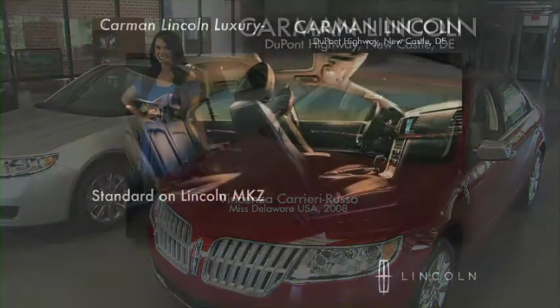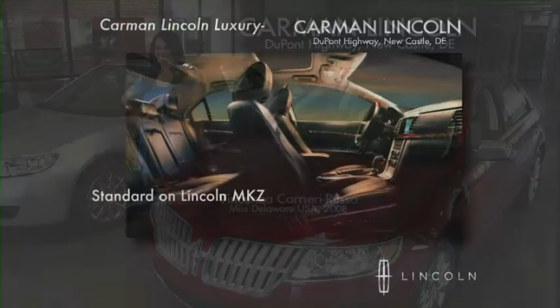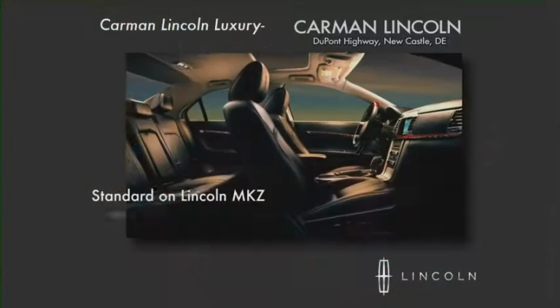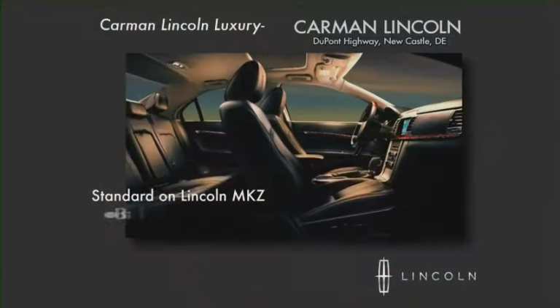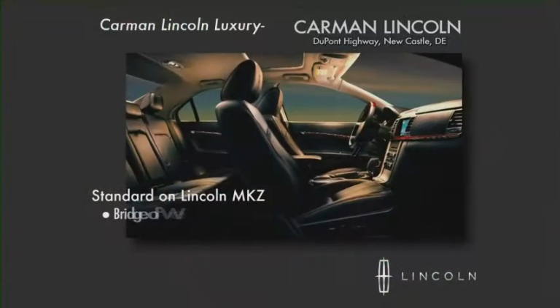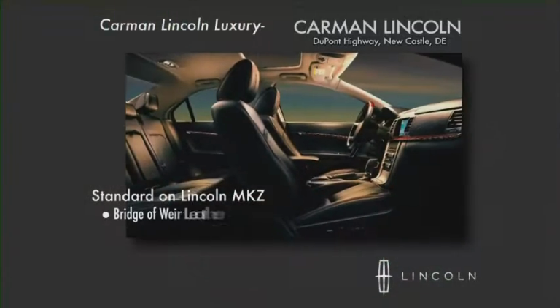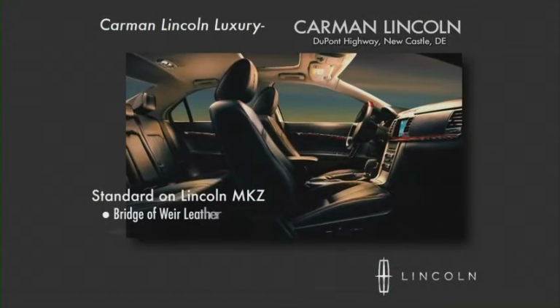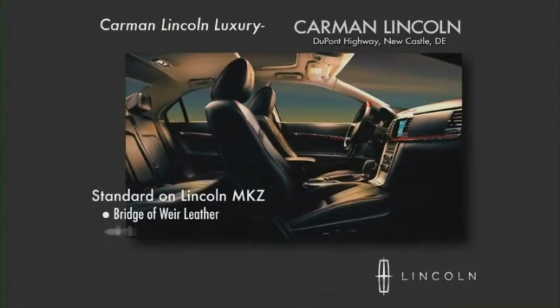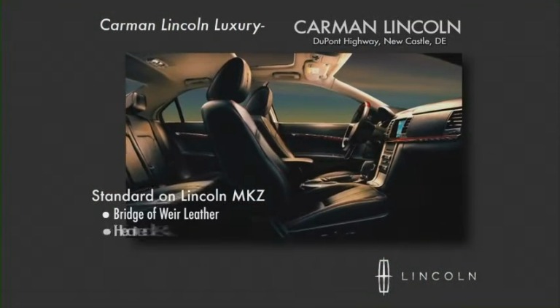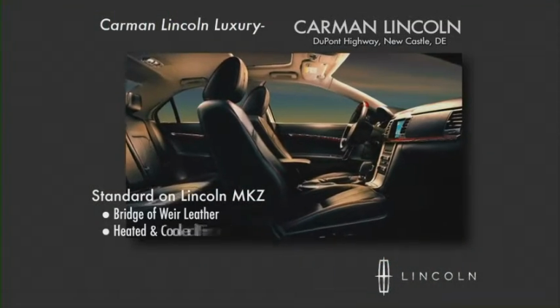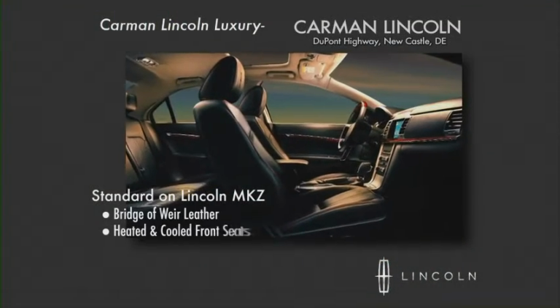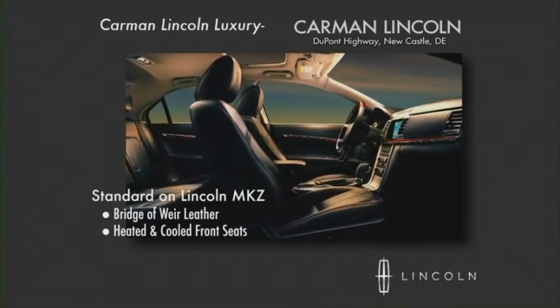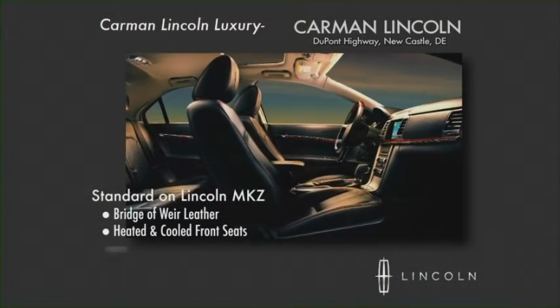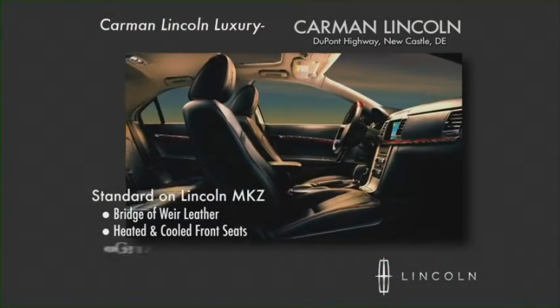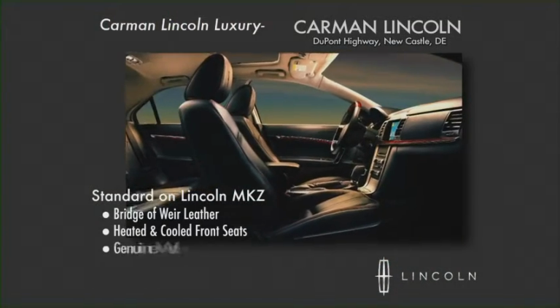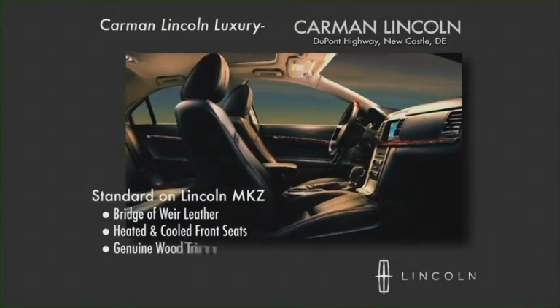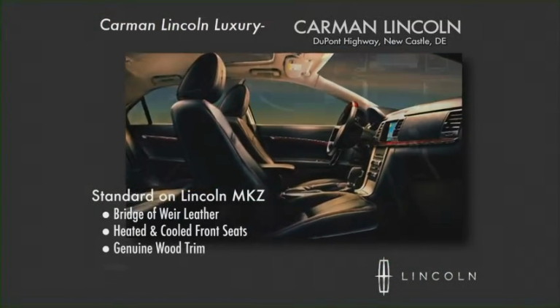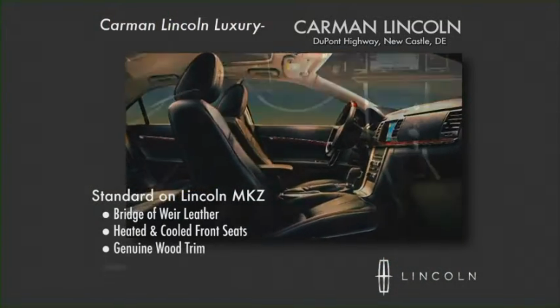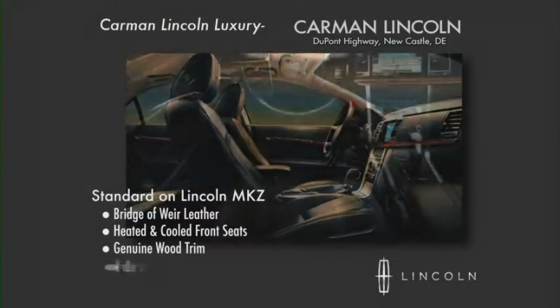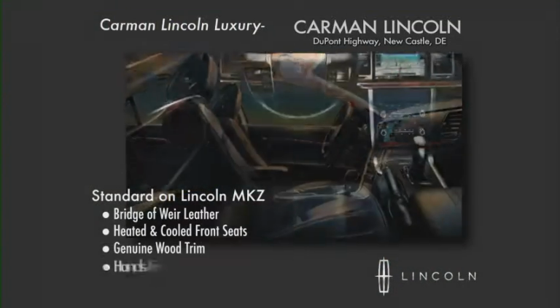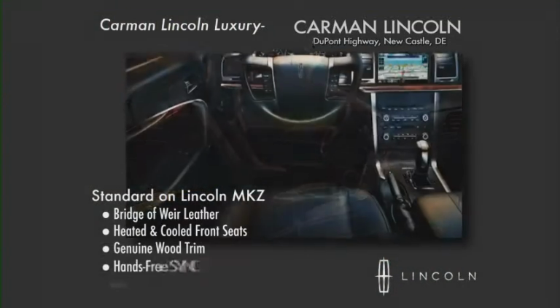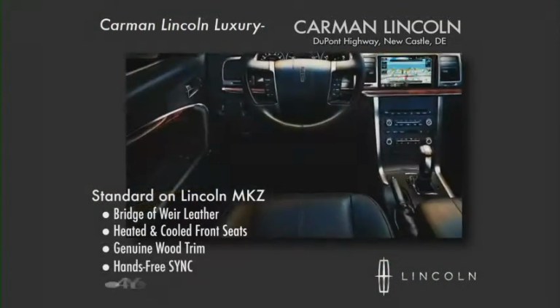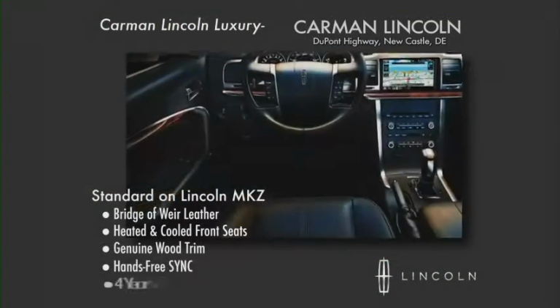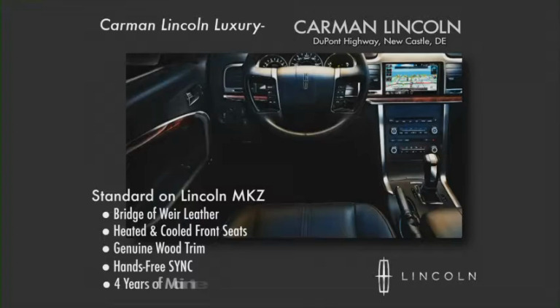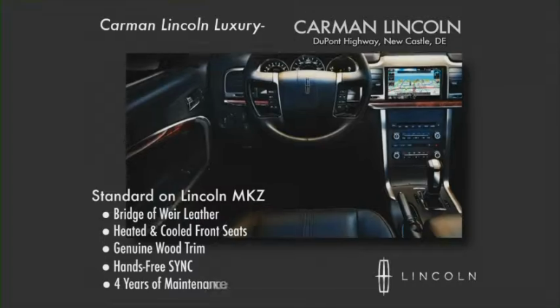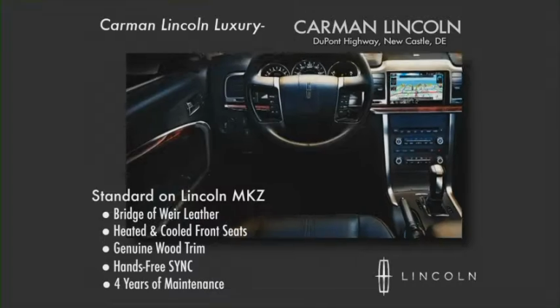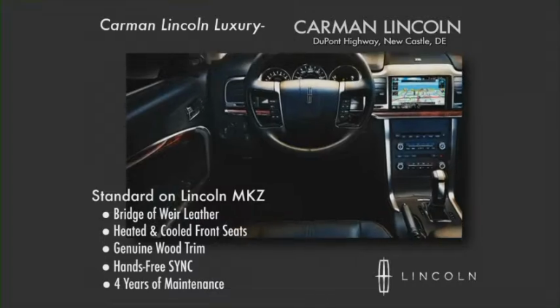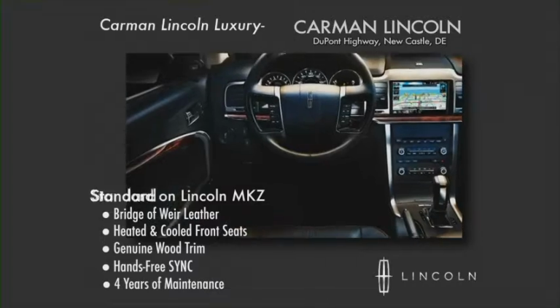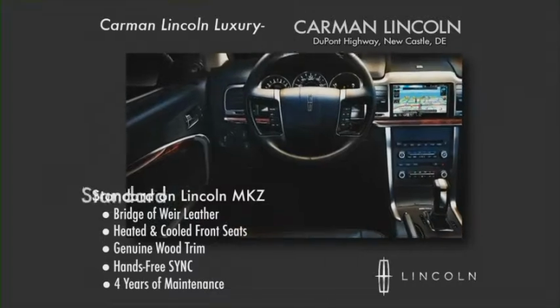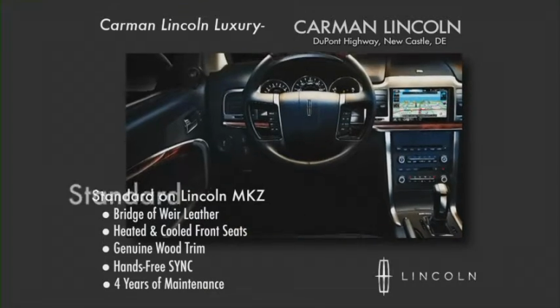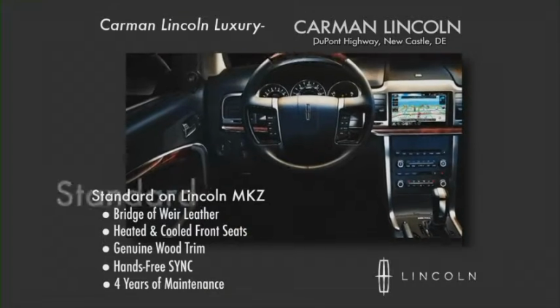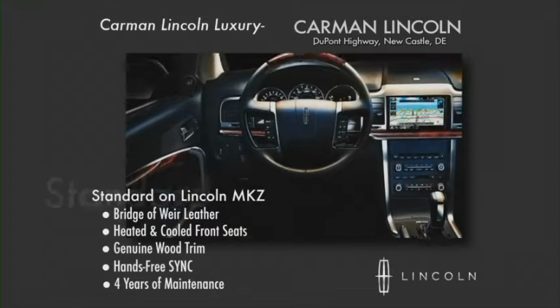Bridgeway leather, heated and cooled front seats, wood trim, hands-free SYNC, and four years of maintenance — all standard.